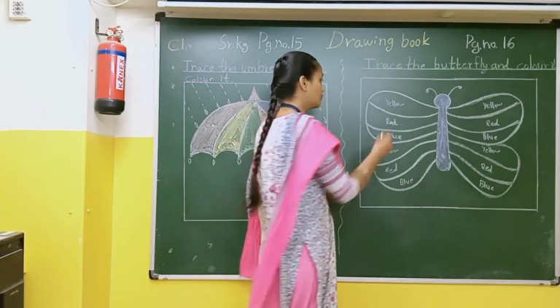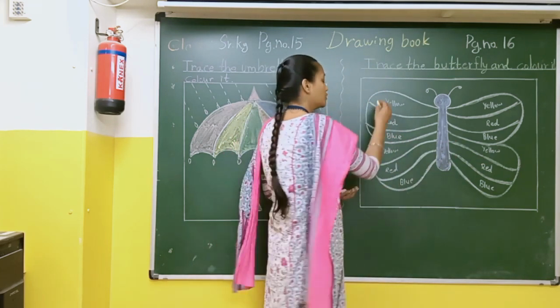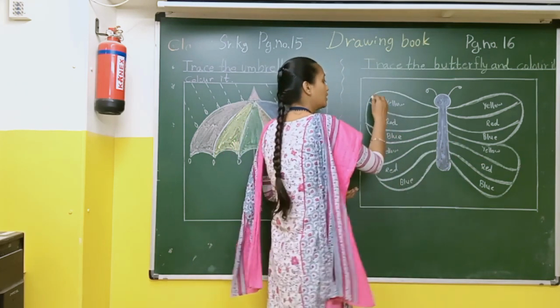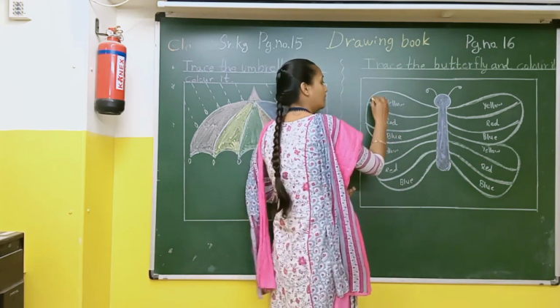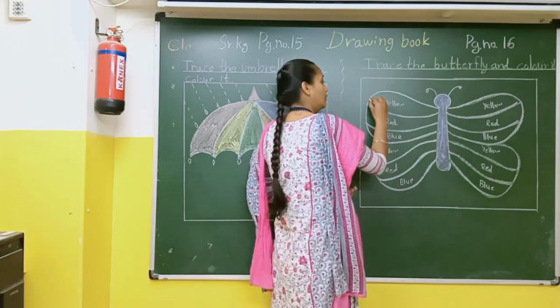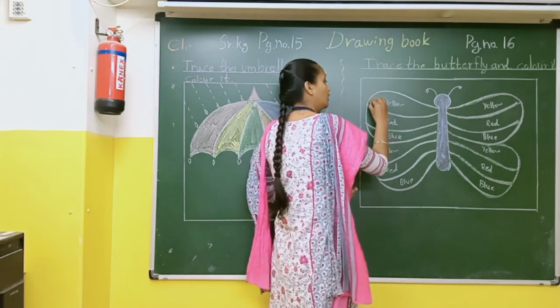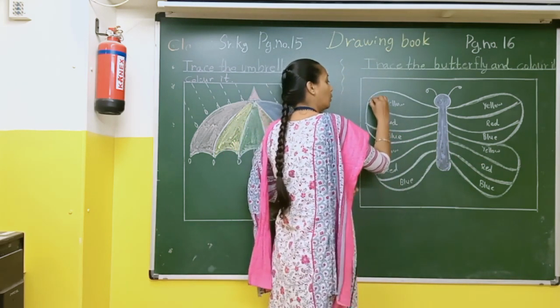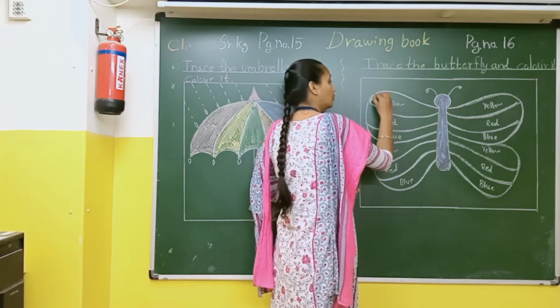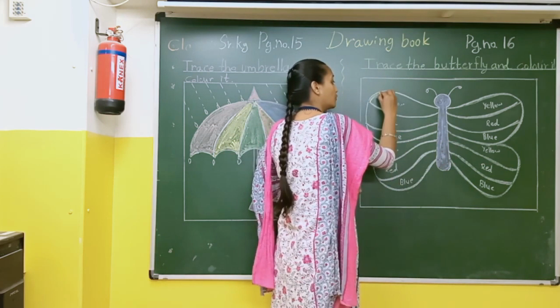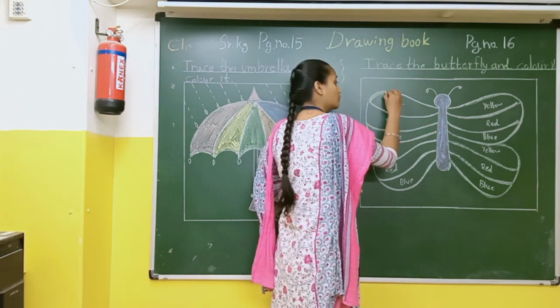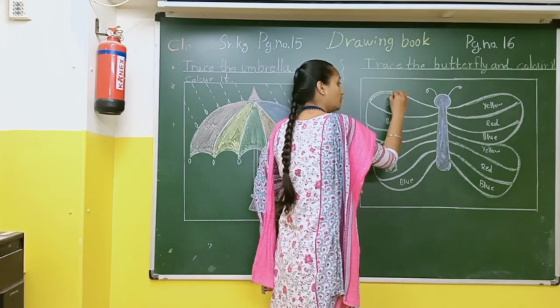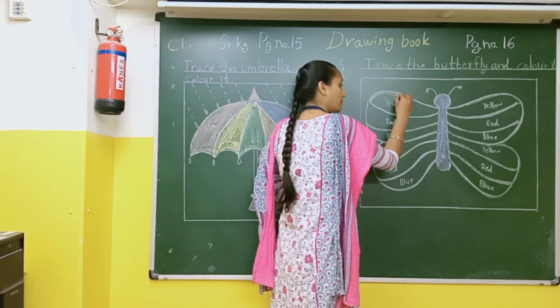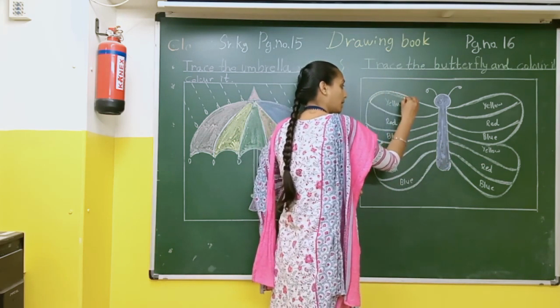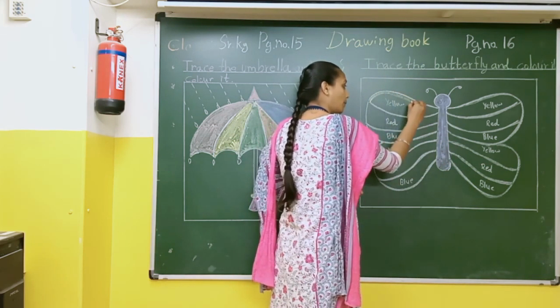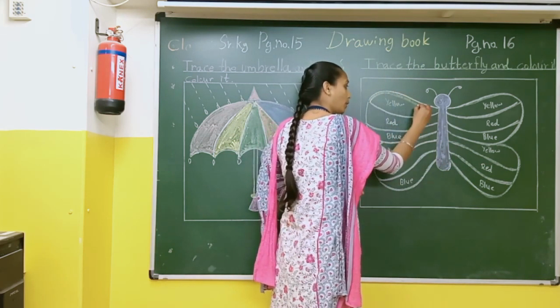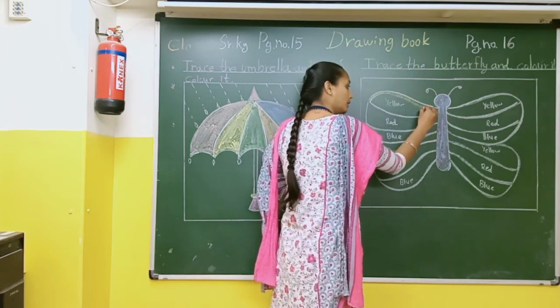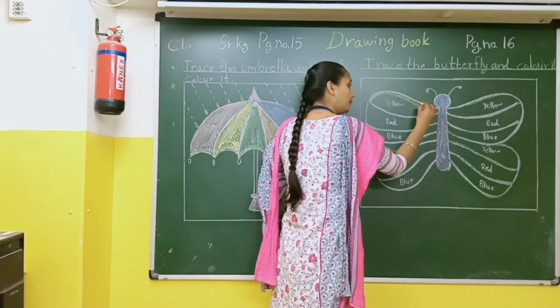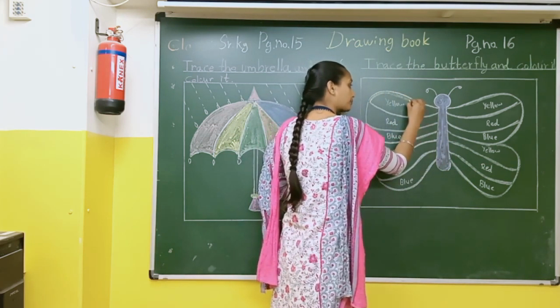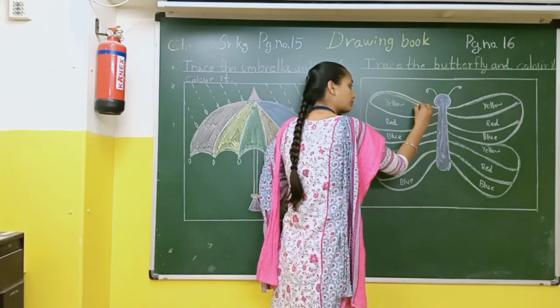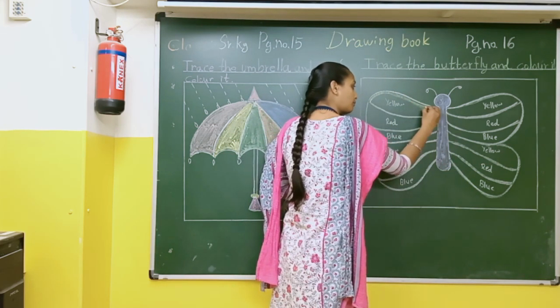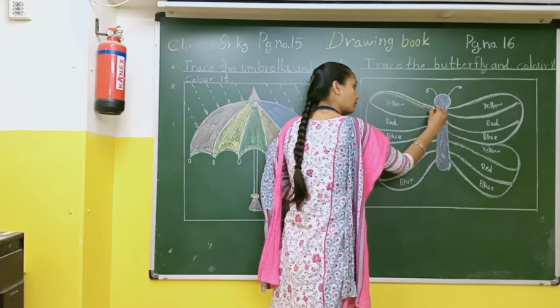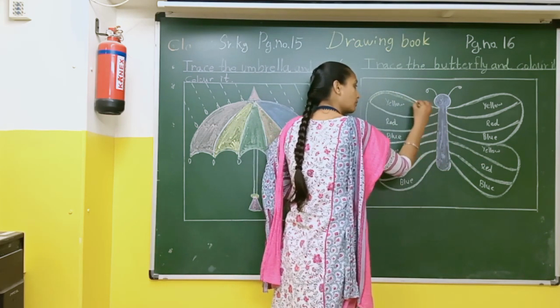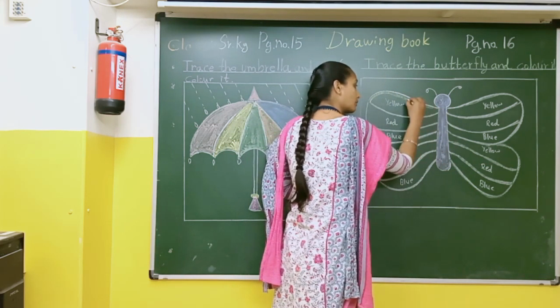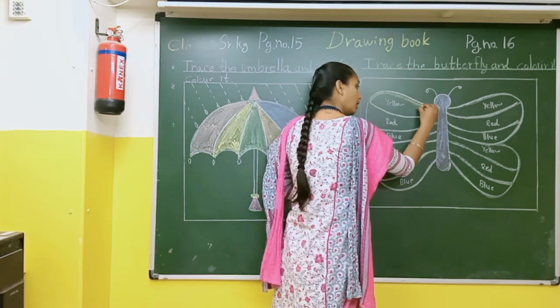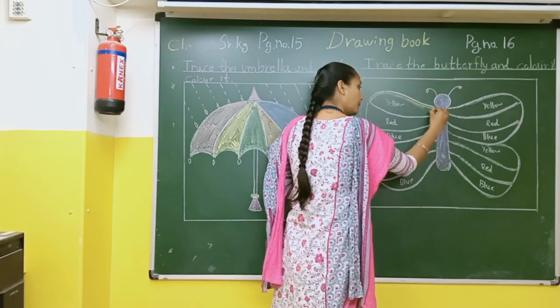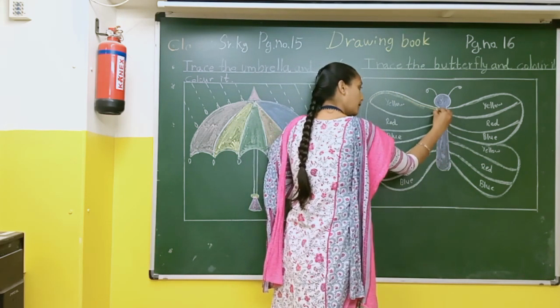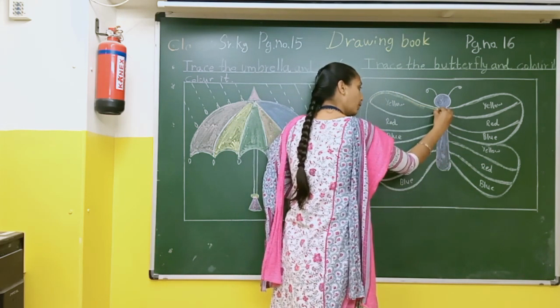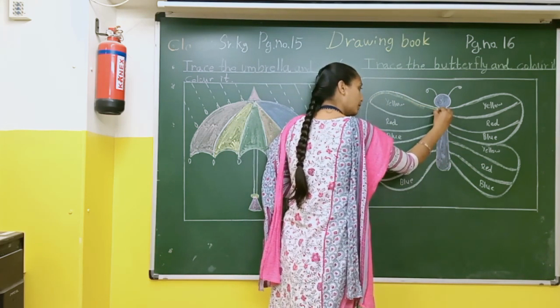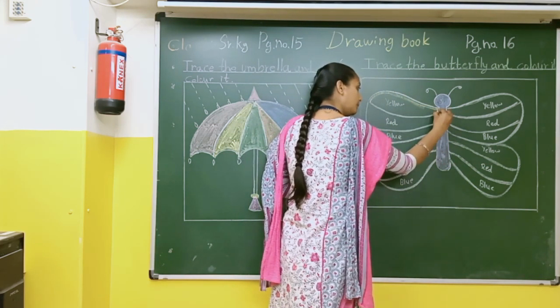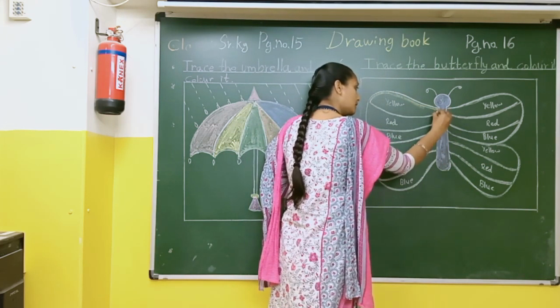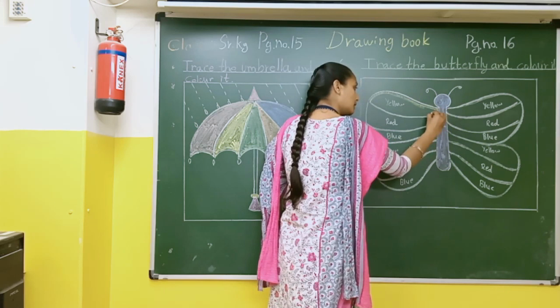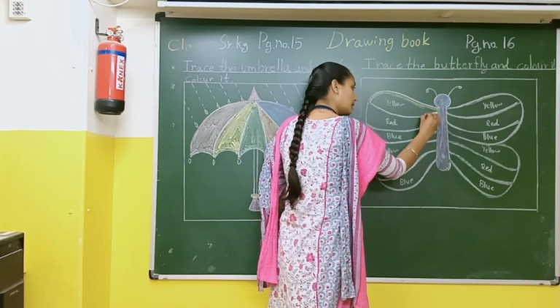So first of all I will do yellow. First of all we will make a border. Pehle border complete karna hai.